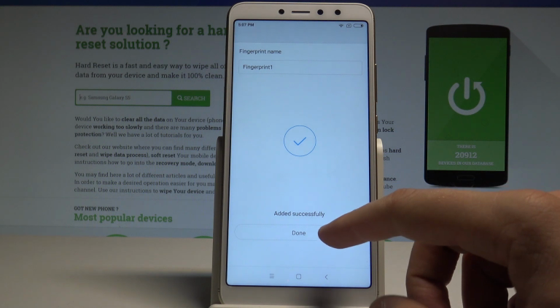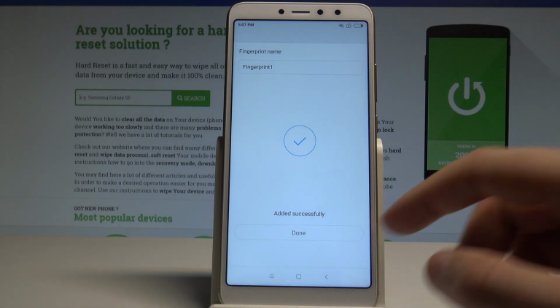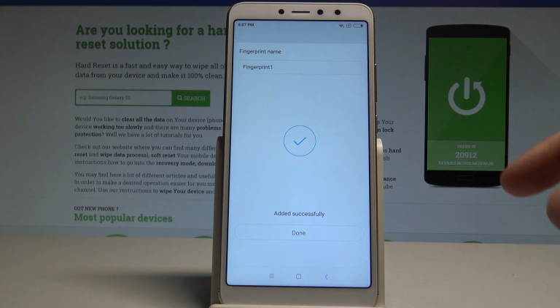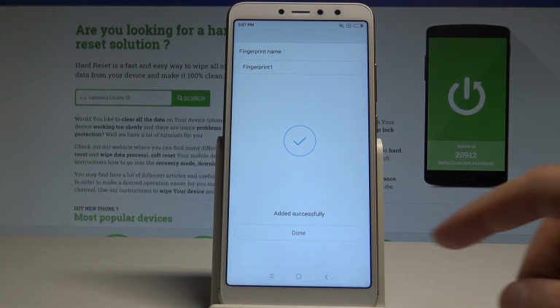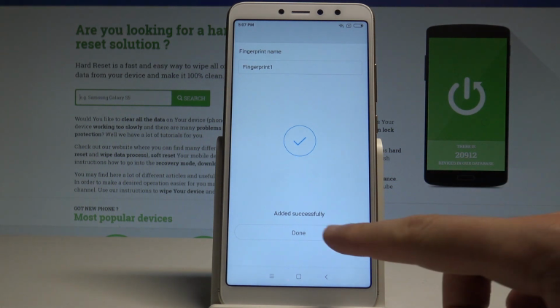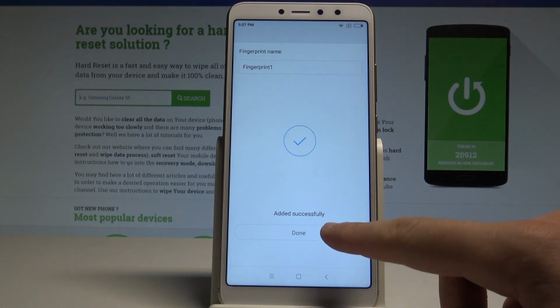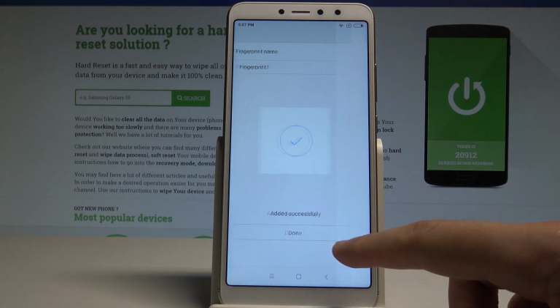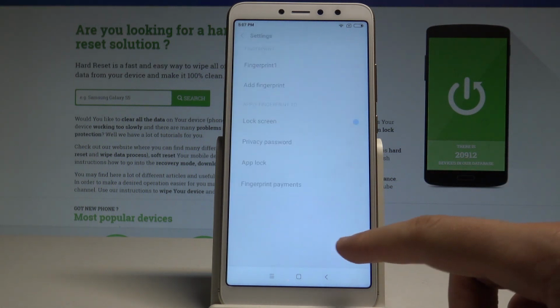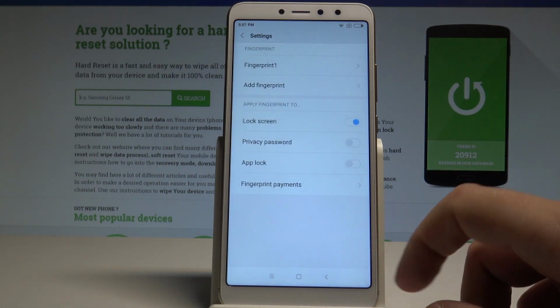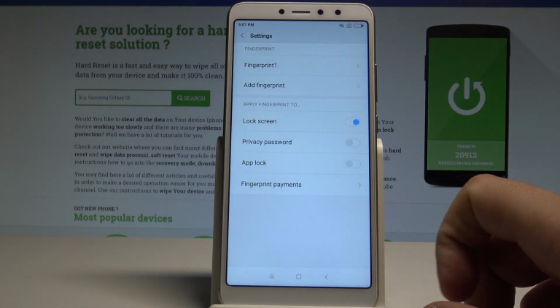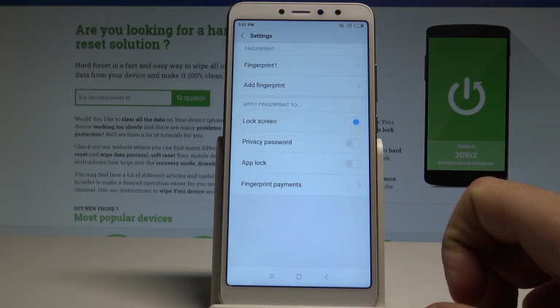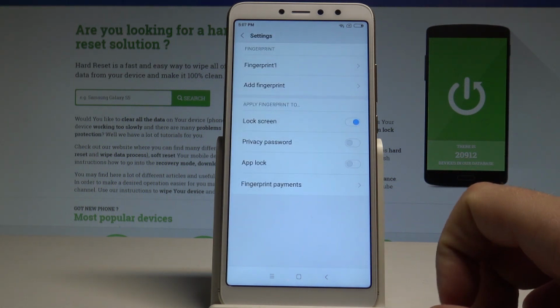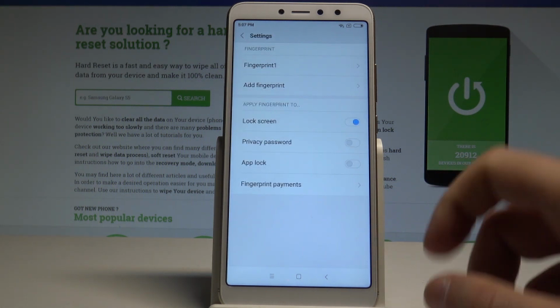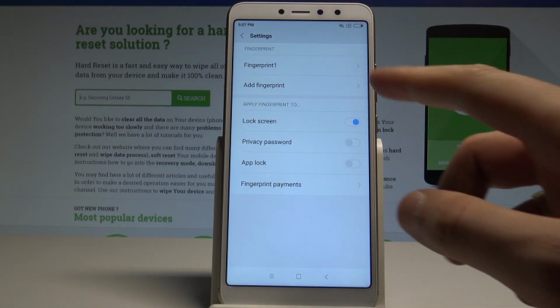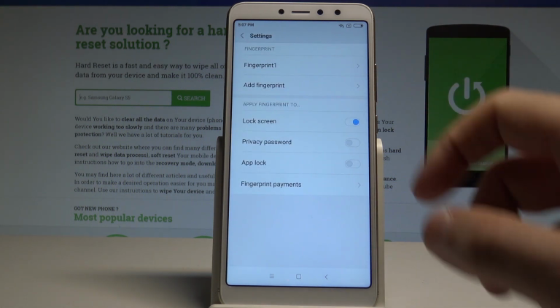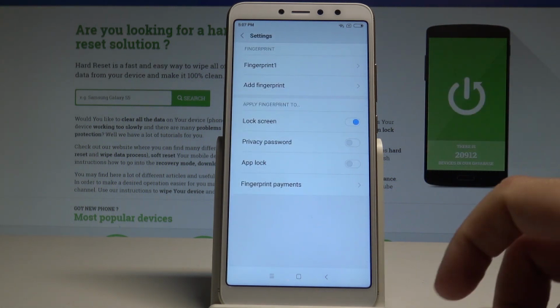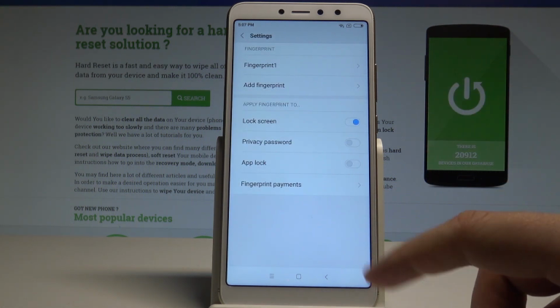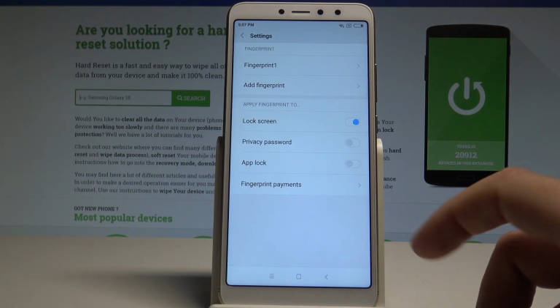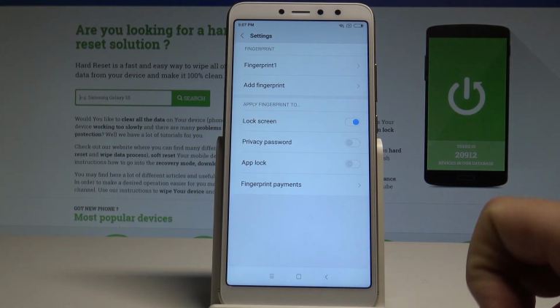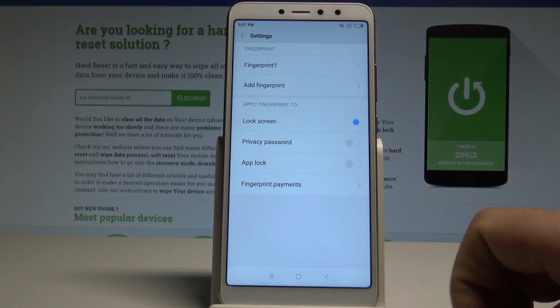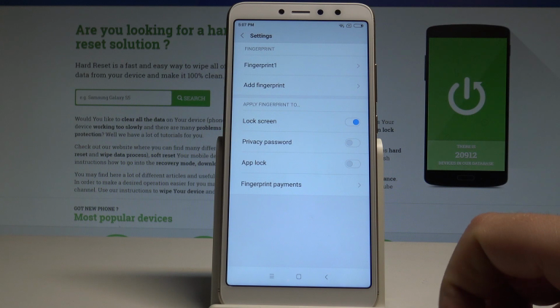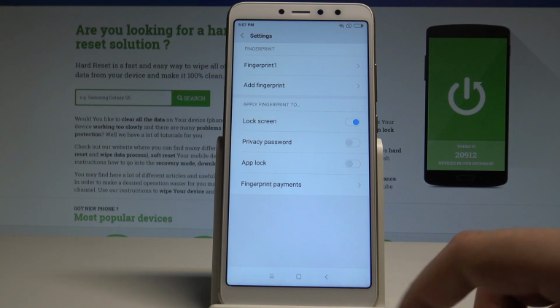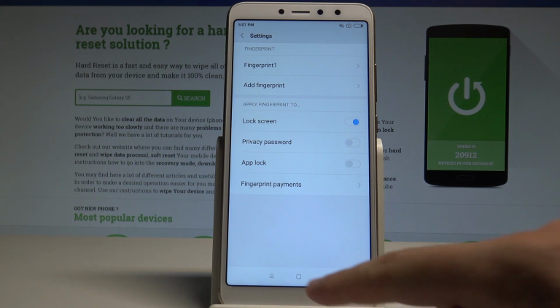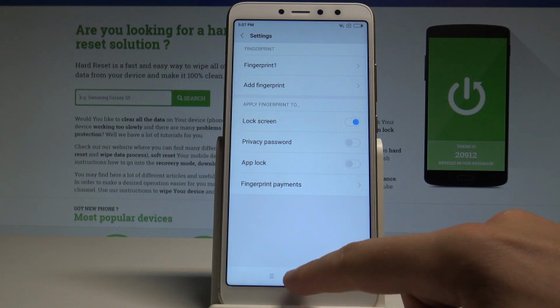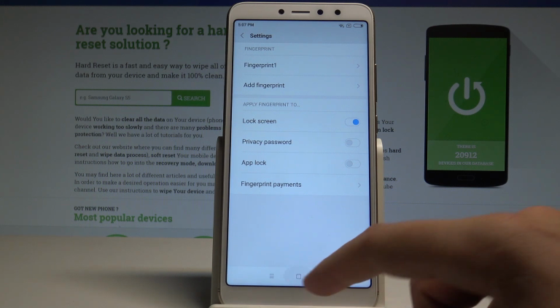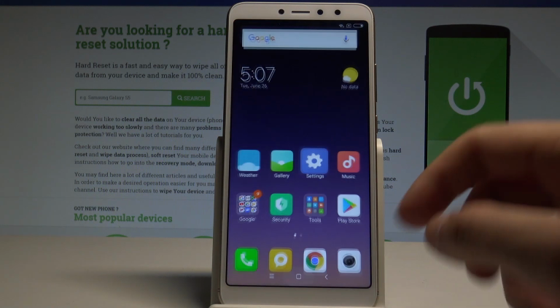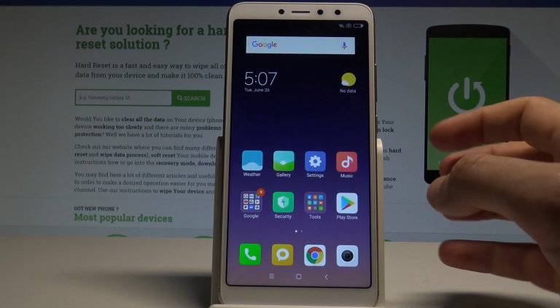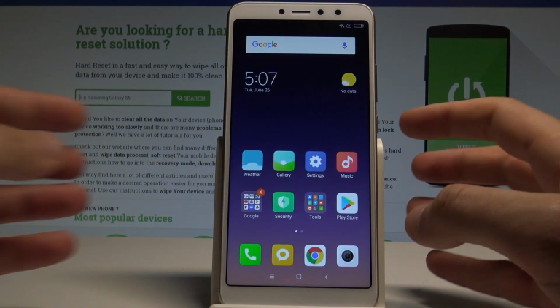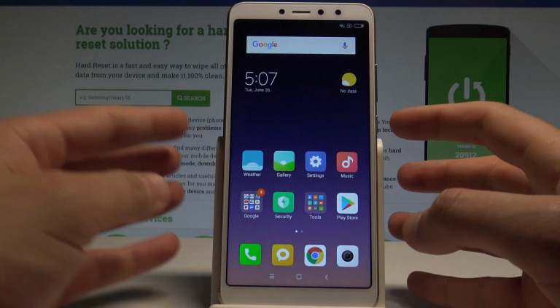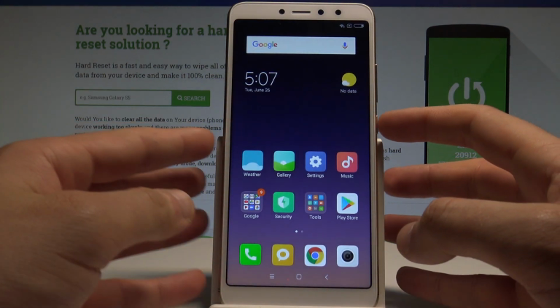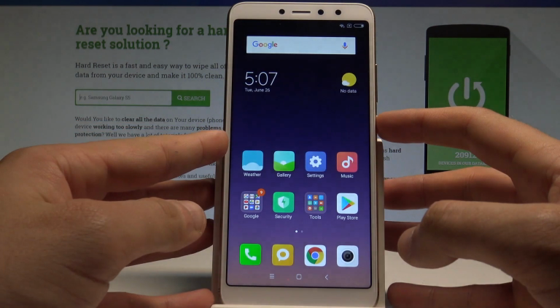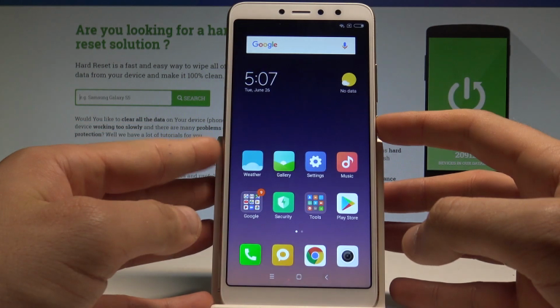Now you can change the fingerprint name, or tap Done. You can also add a new fingerprint if you would like to.